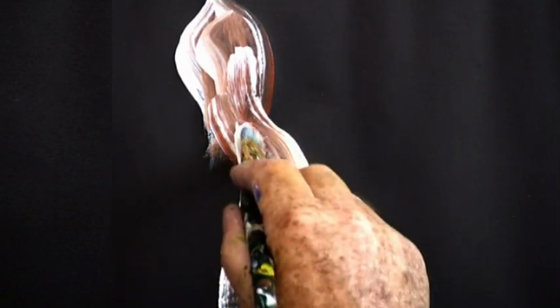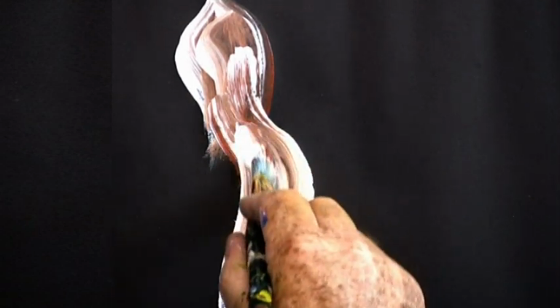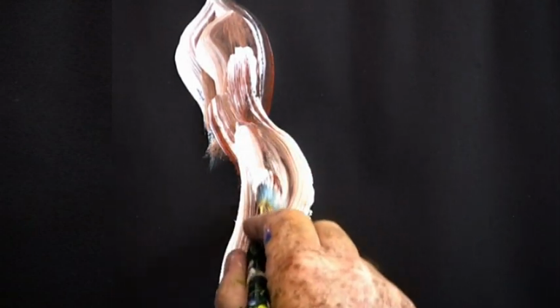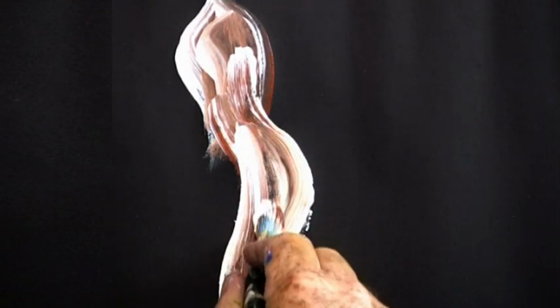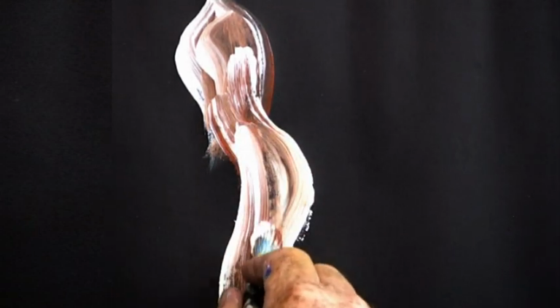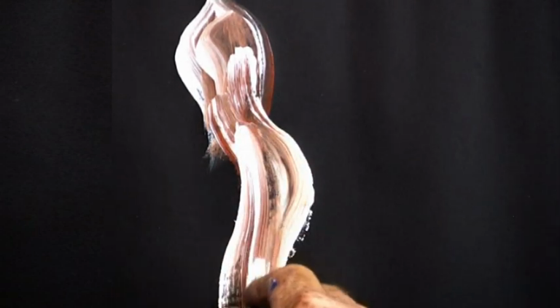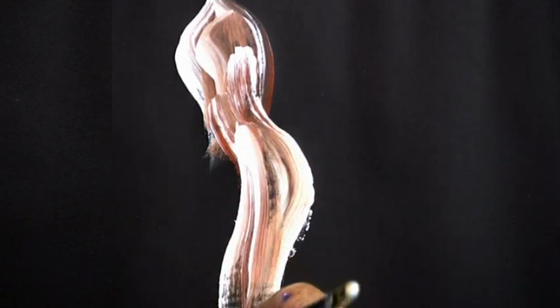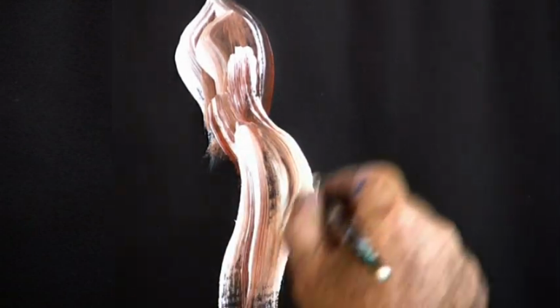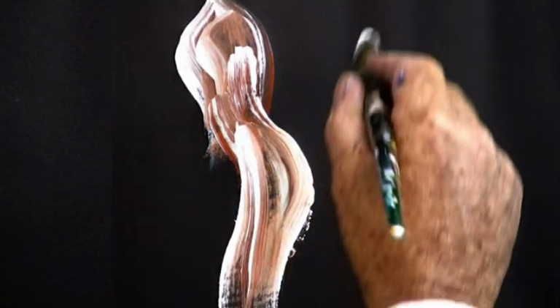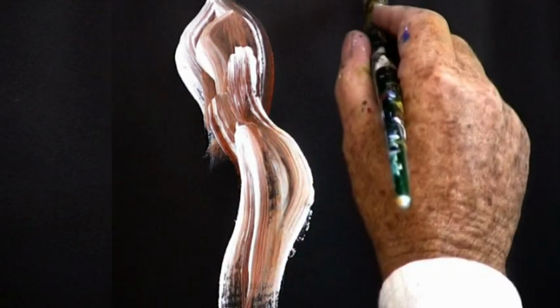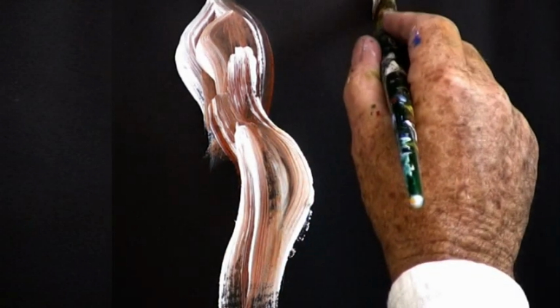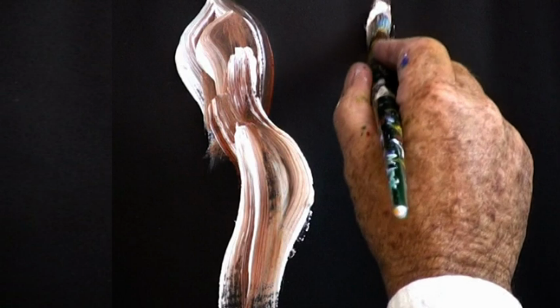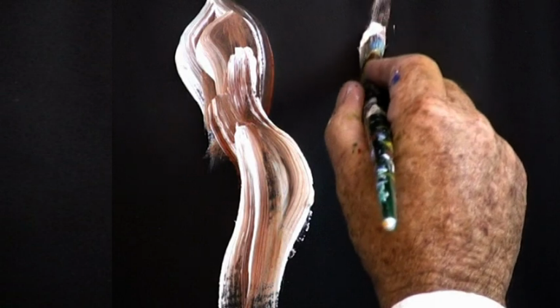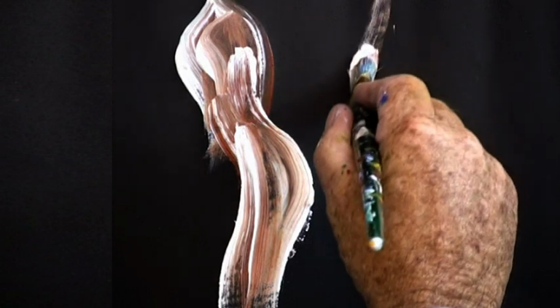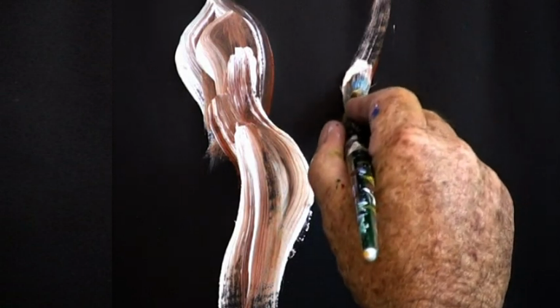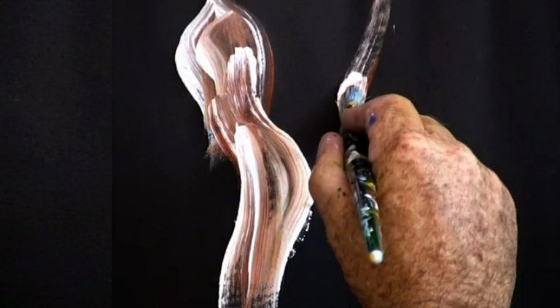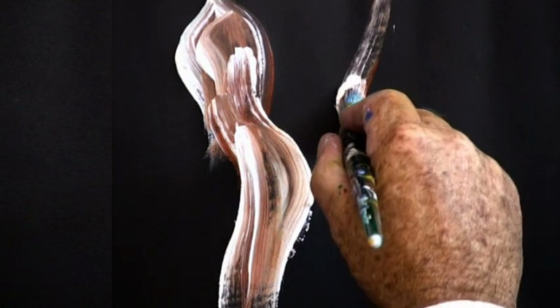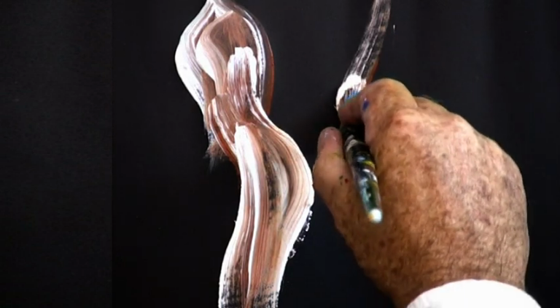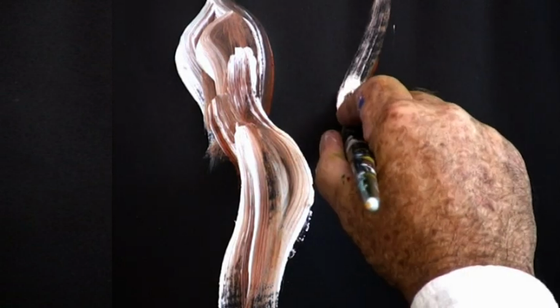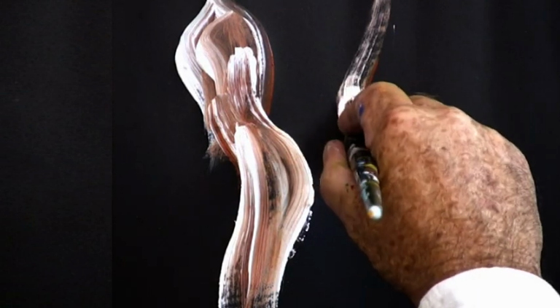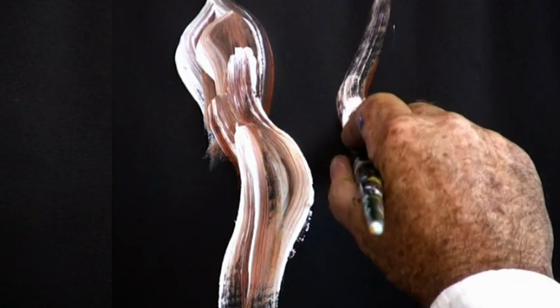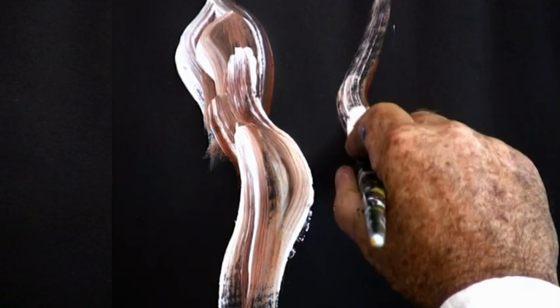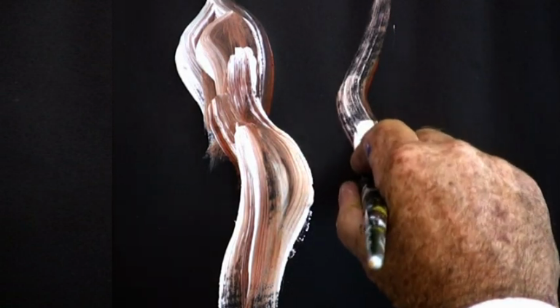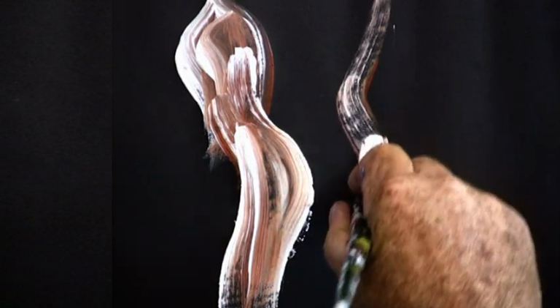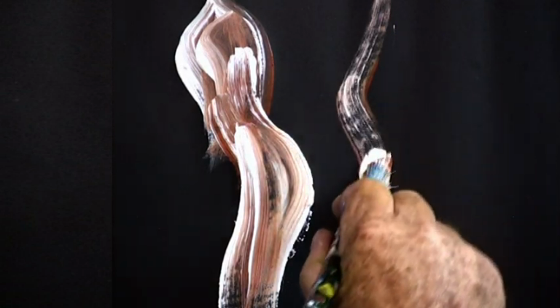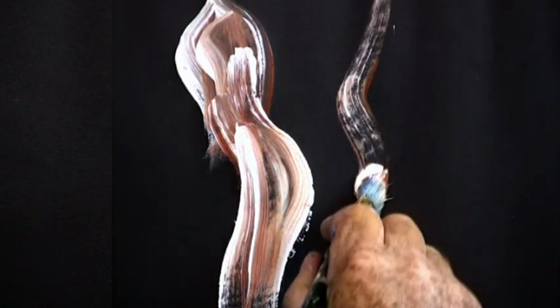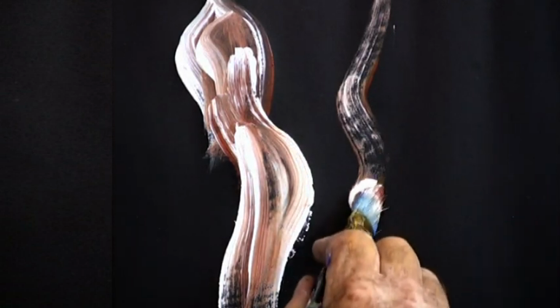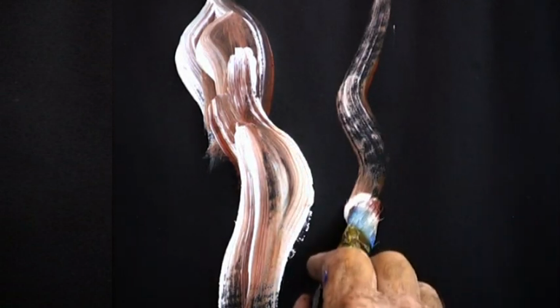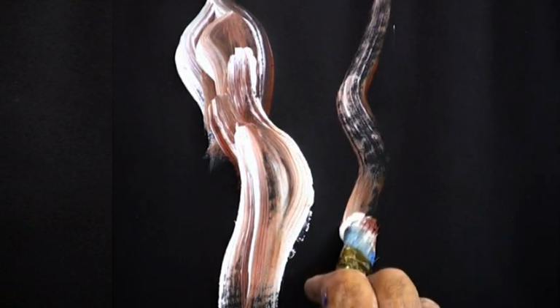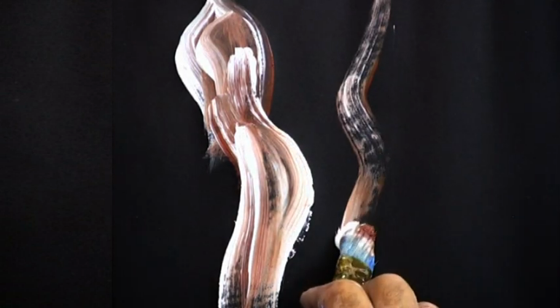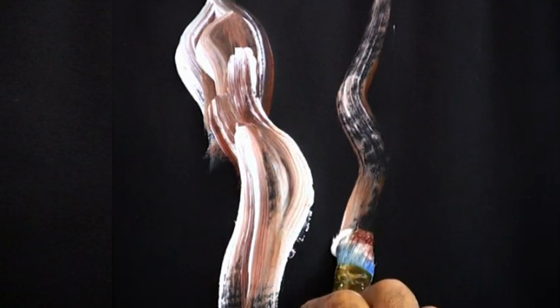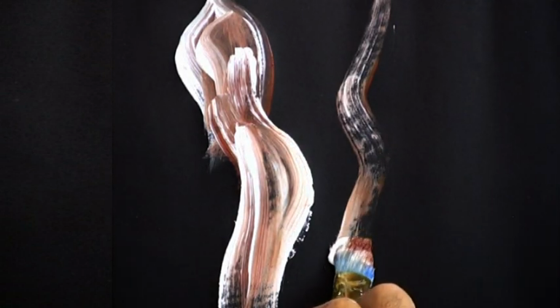Just beautiful curves — it doesn't take long.